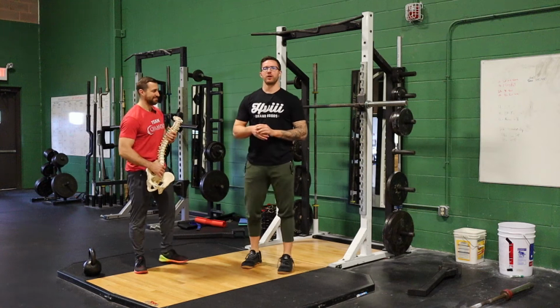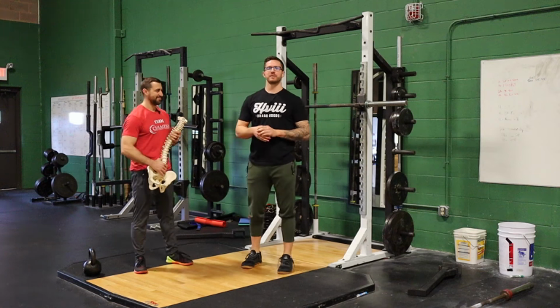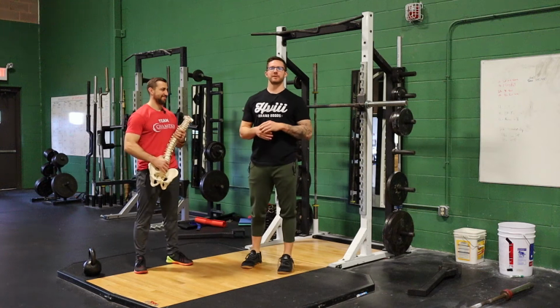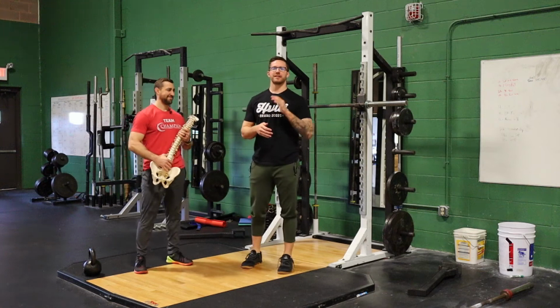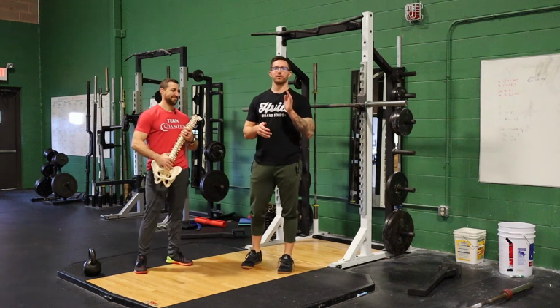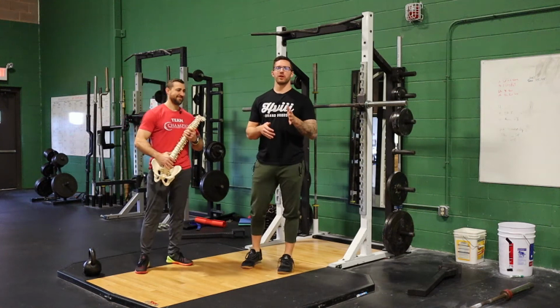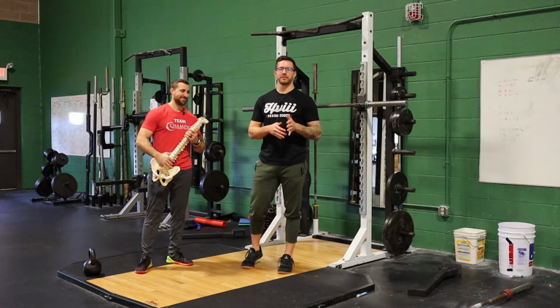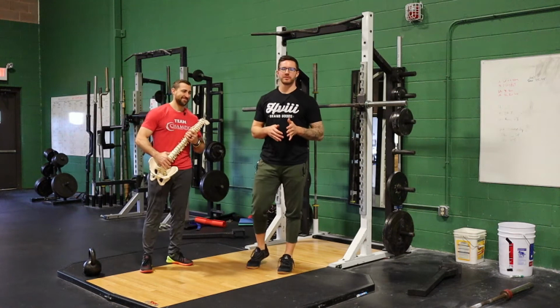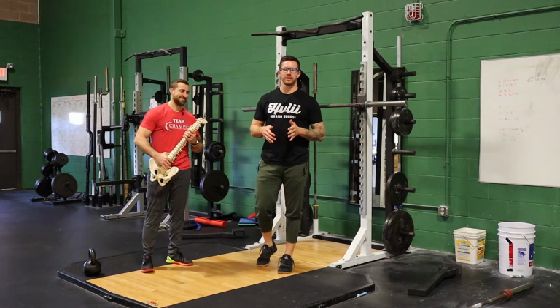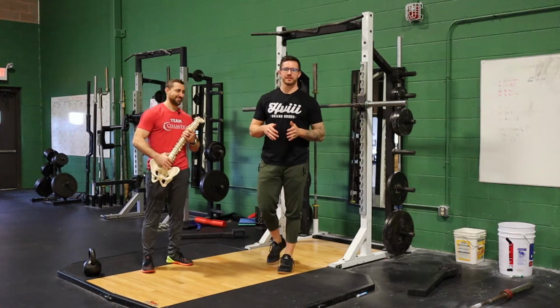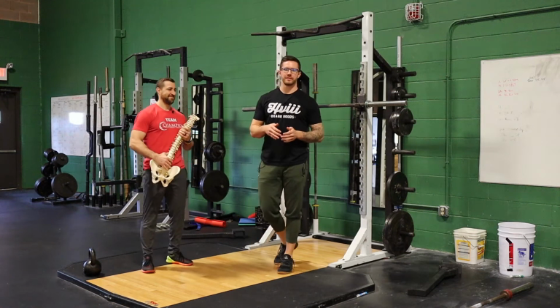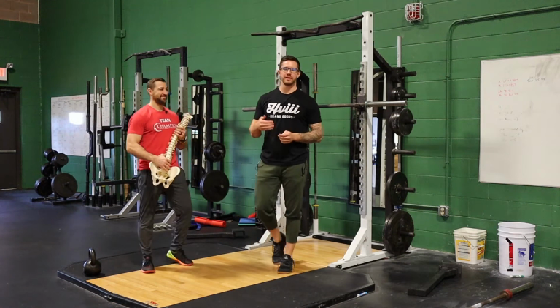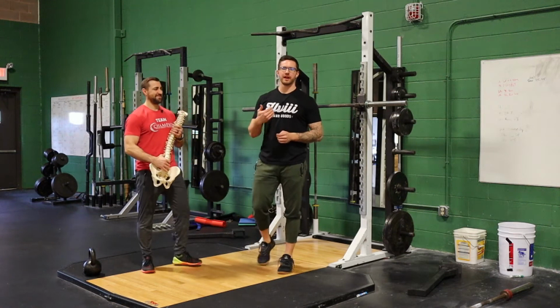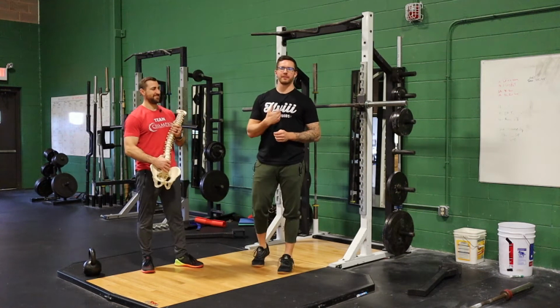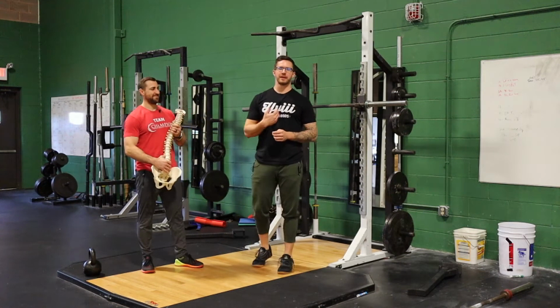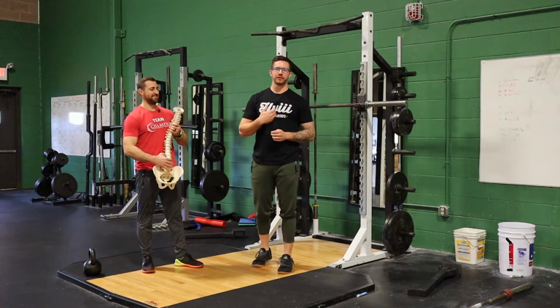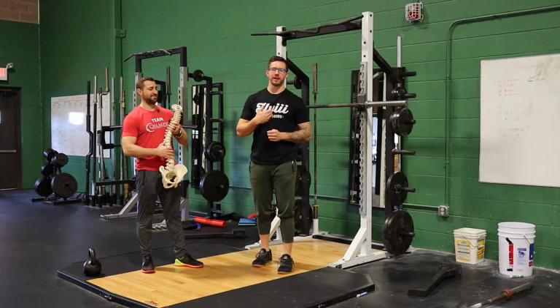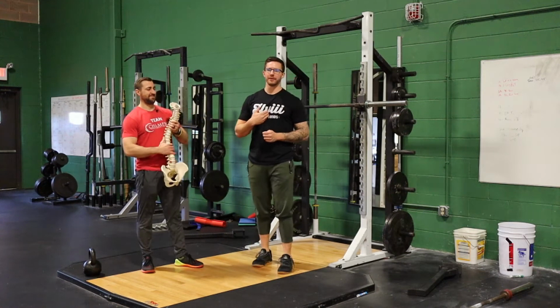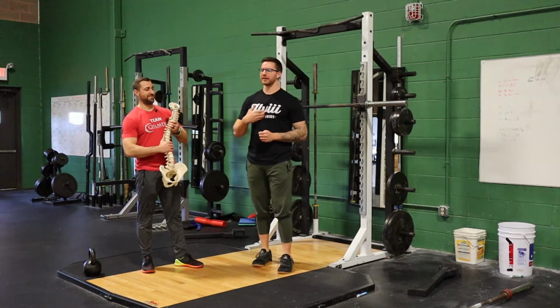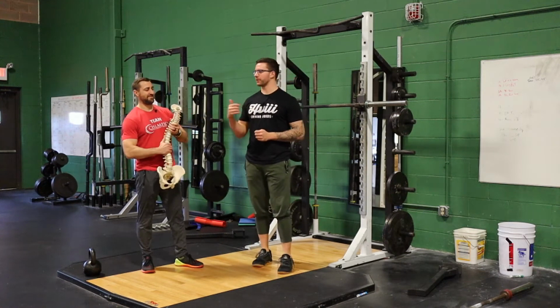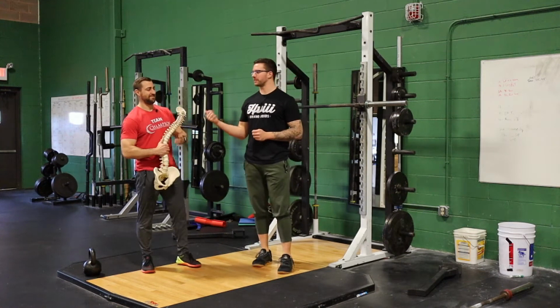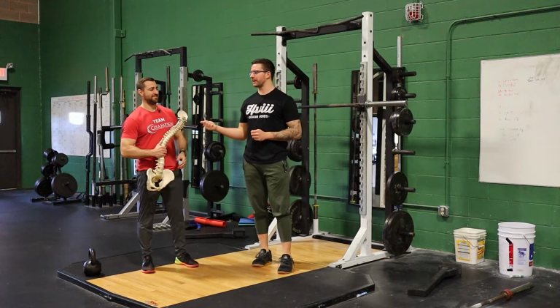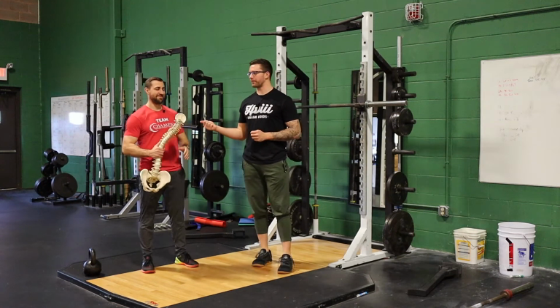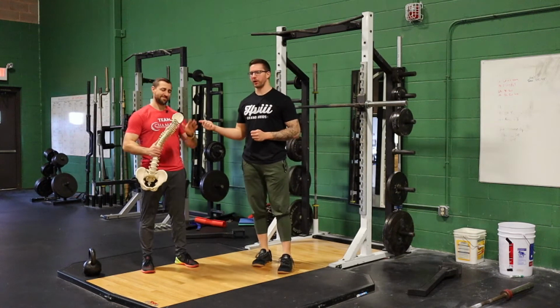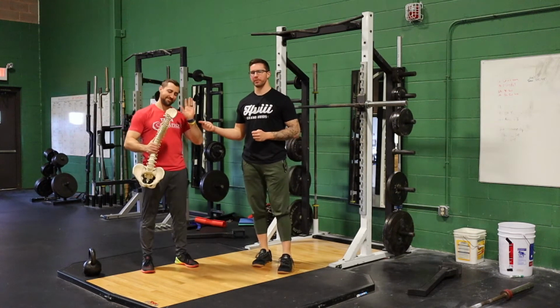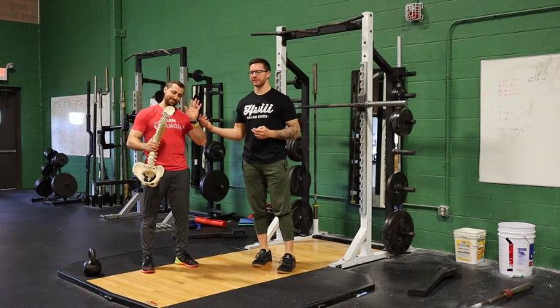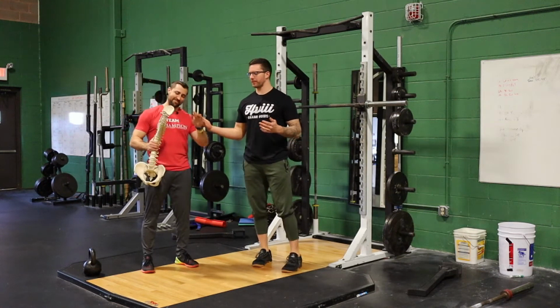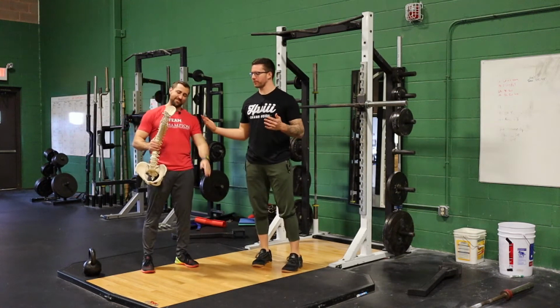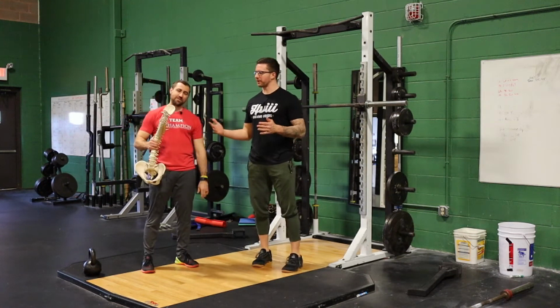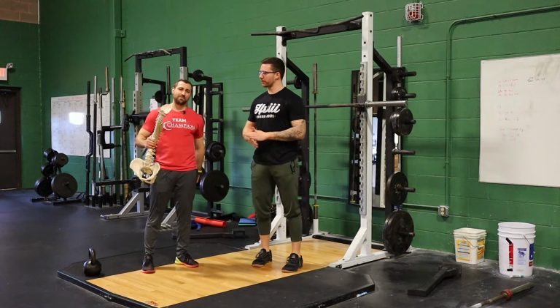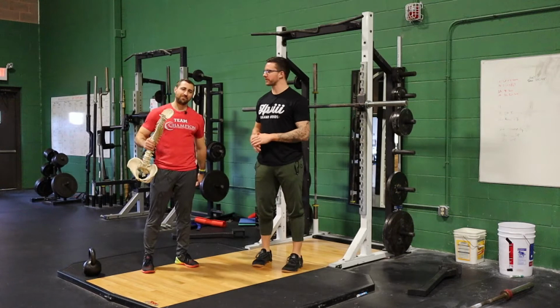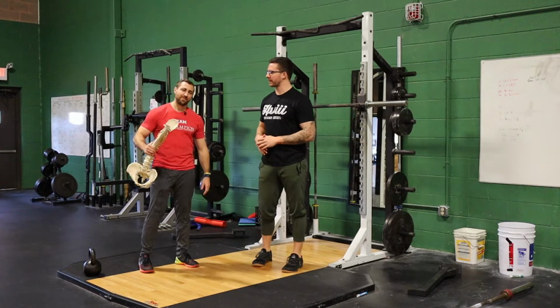What's up guys, welcome to Stronger TV. I'm Kiefer Lamy, here with Dan Pope. Dan, what are we going over today?